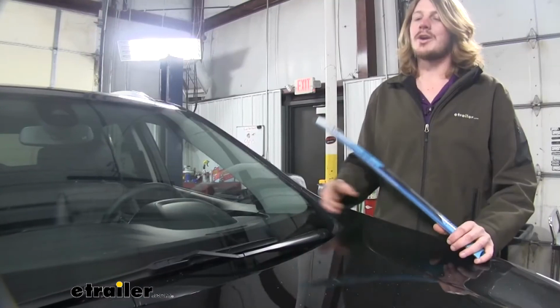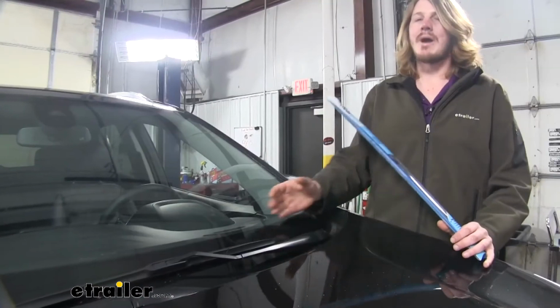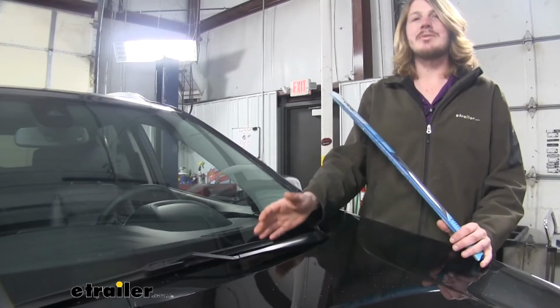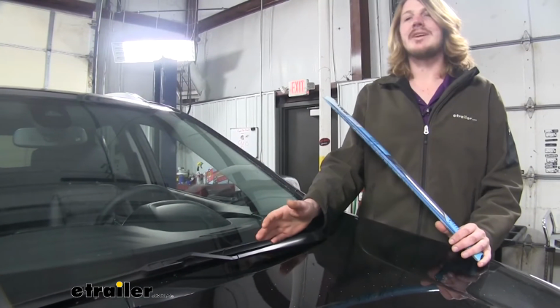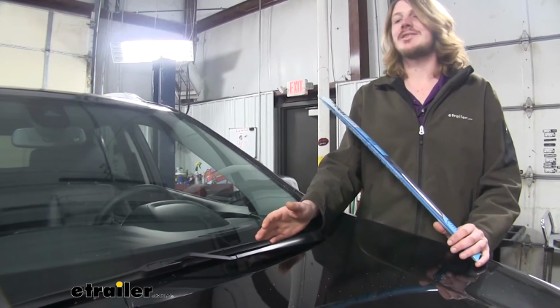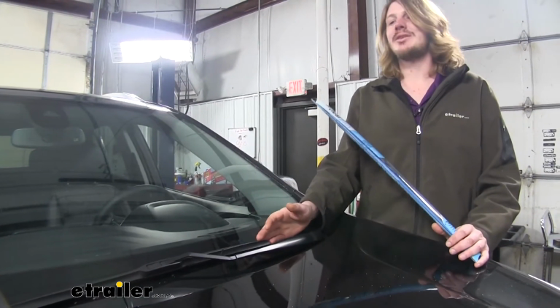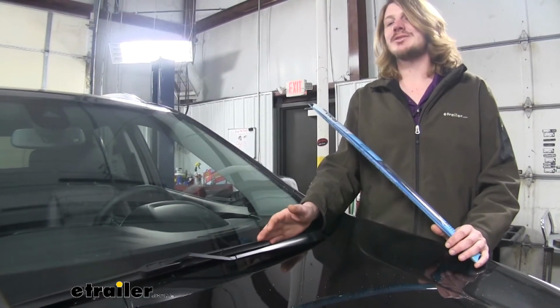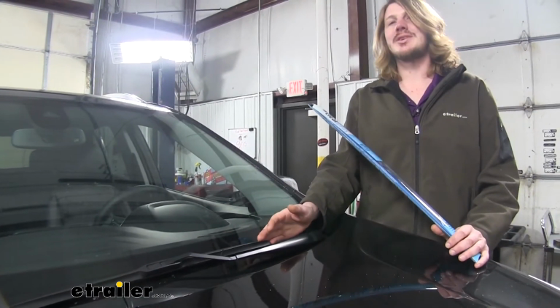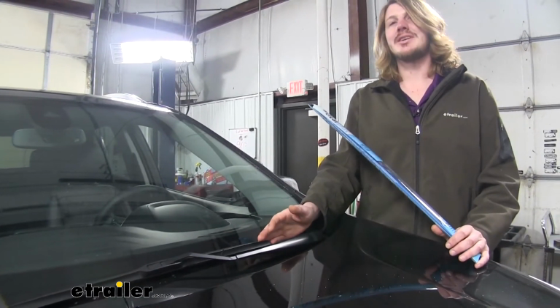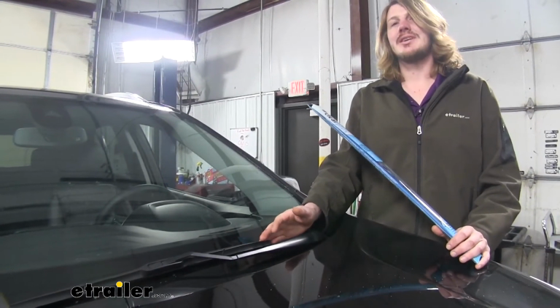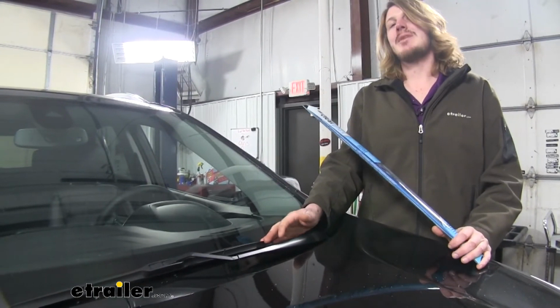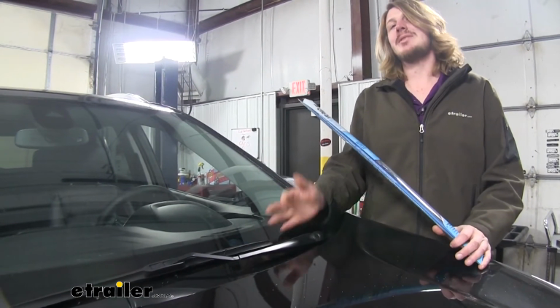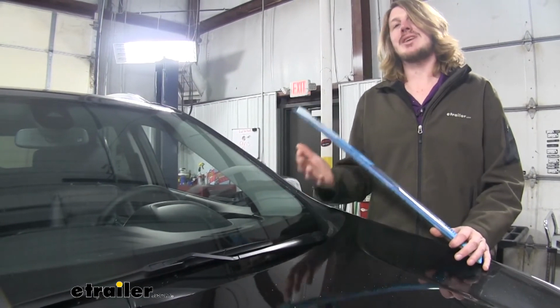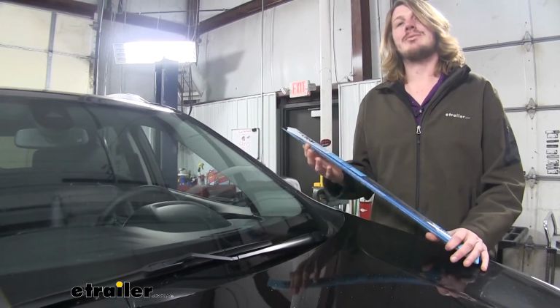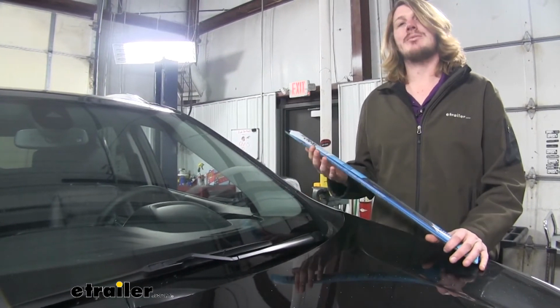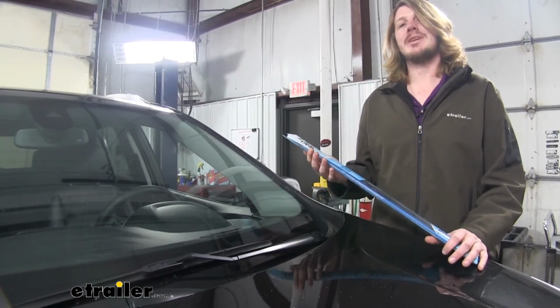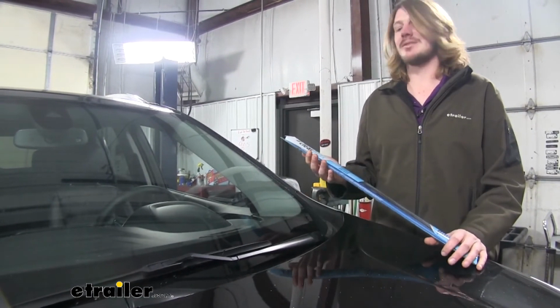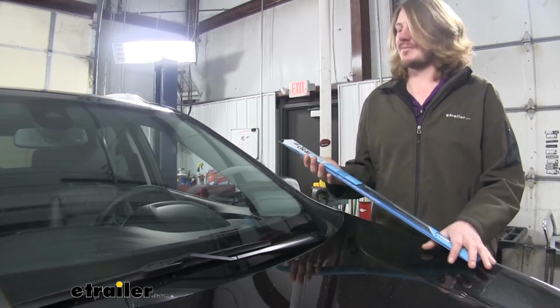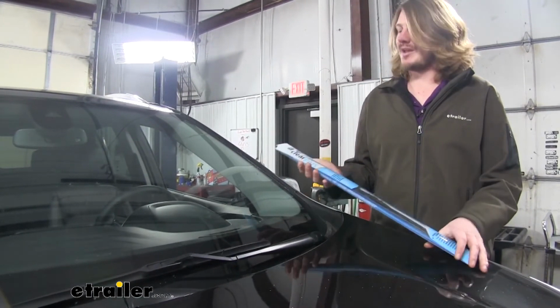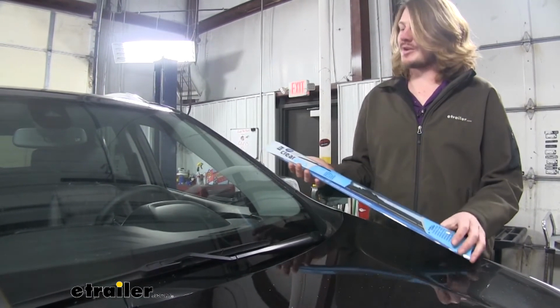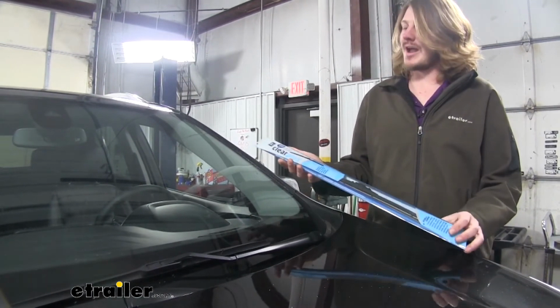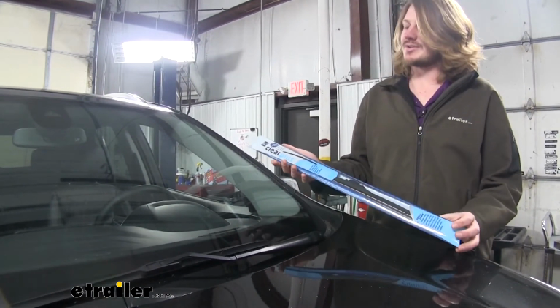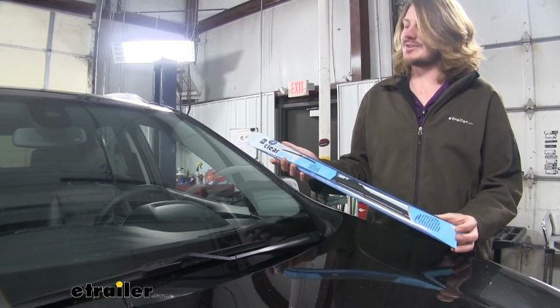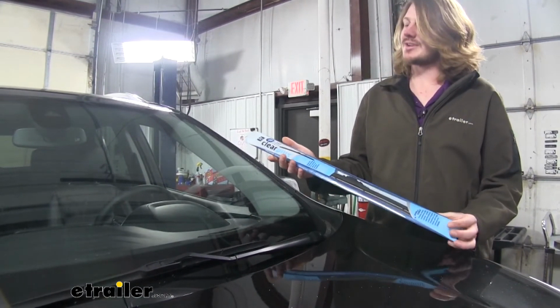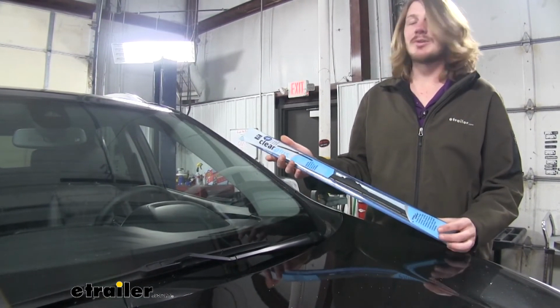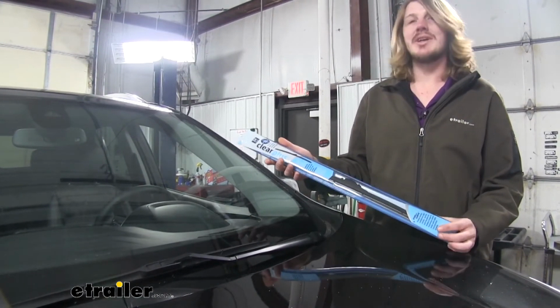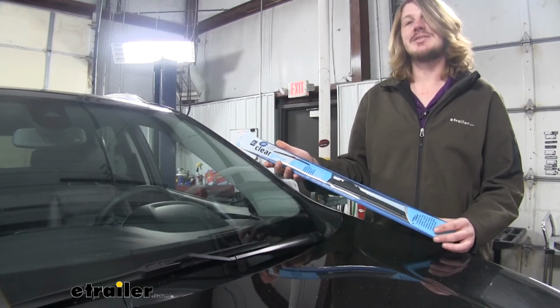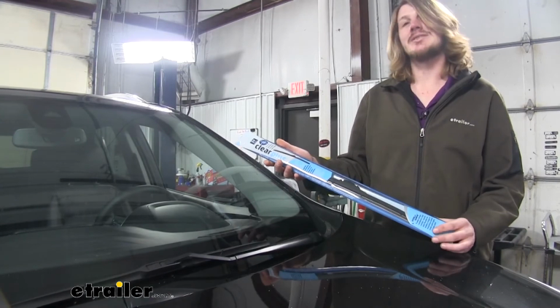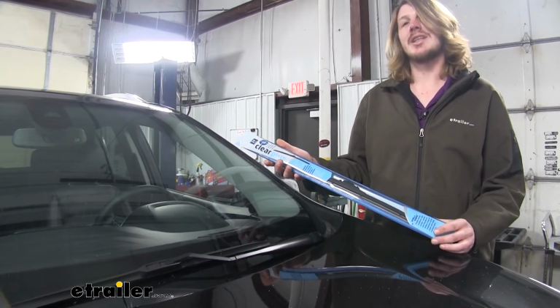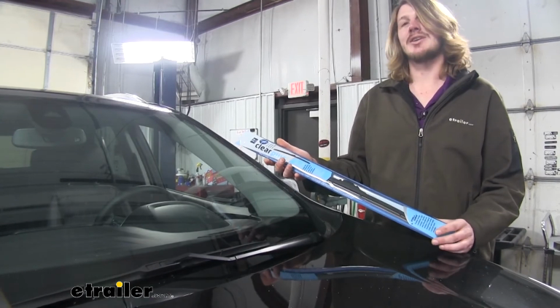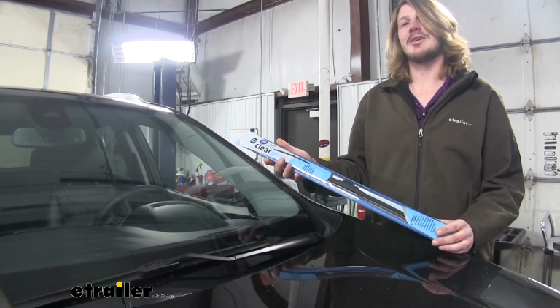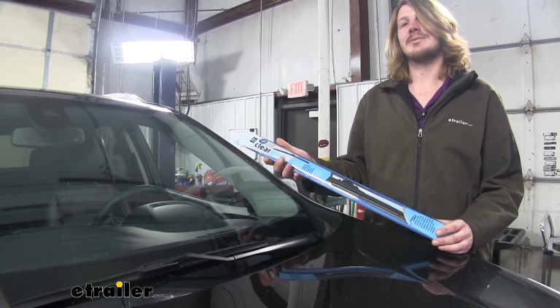Are your wiper blades starting to streak? Maybe it's time to replace them. A good option is Clear Plus' IntelliCurve.